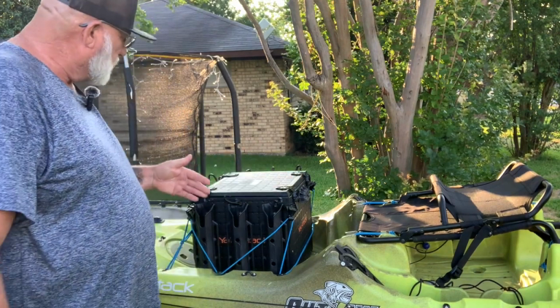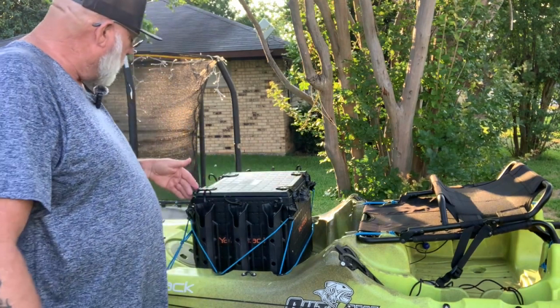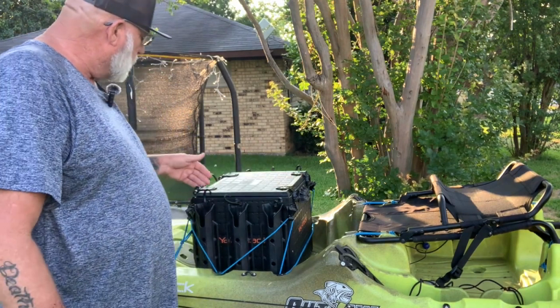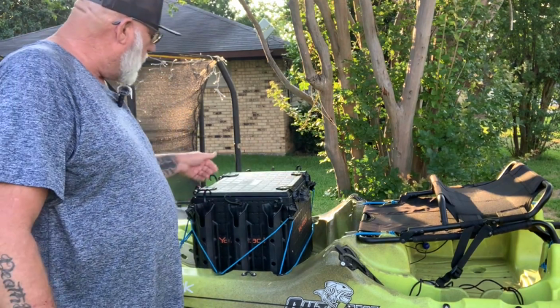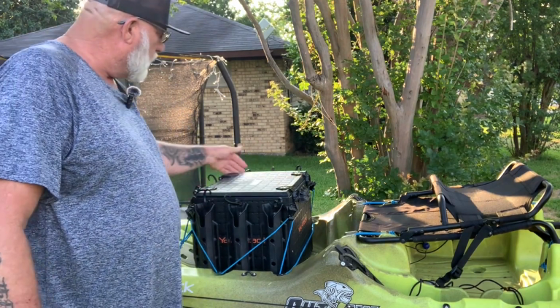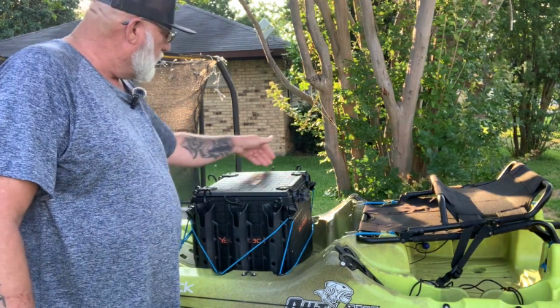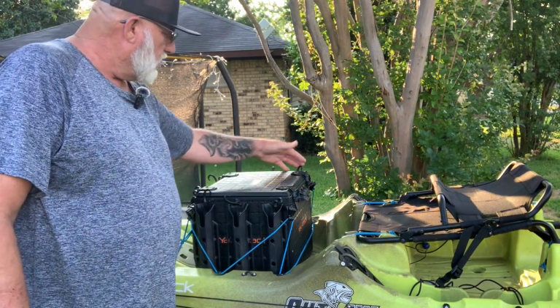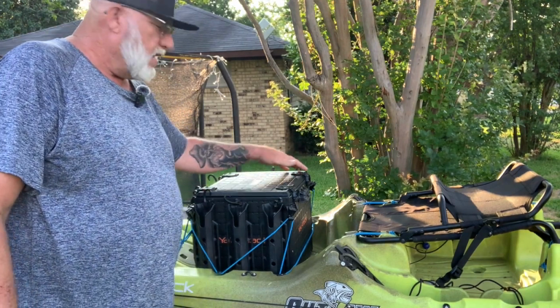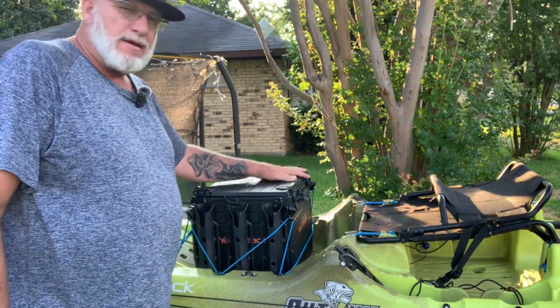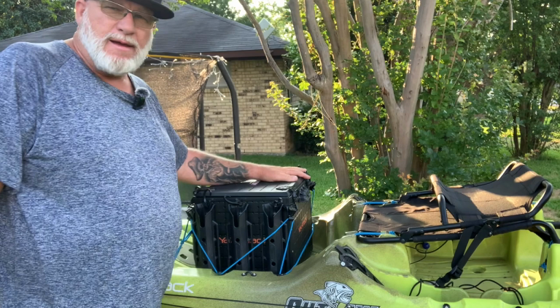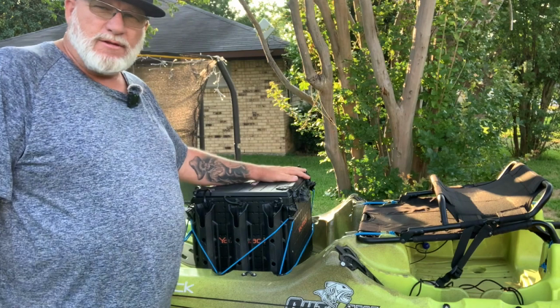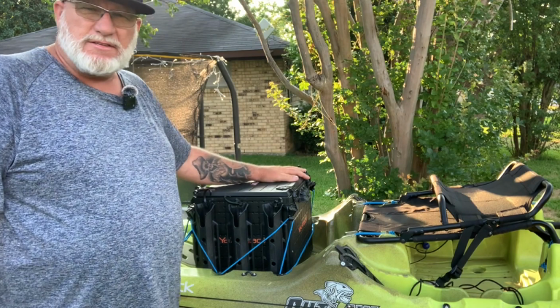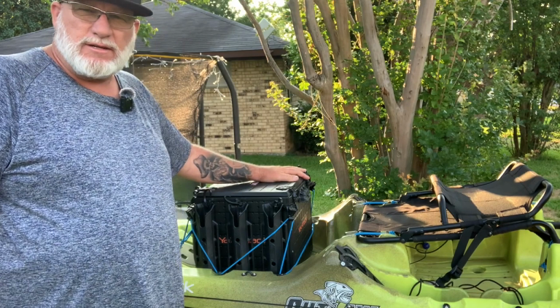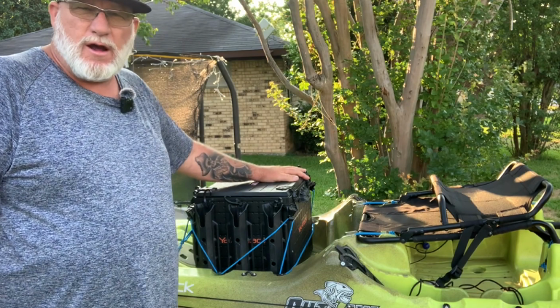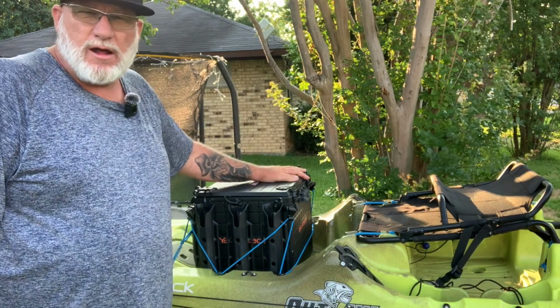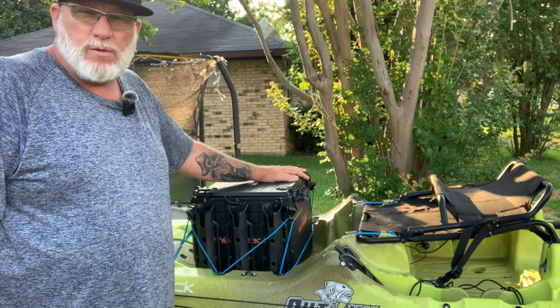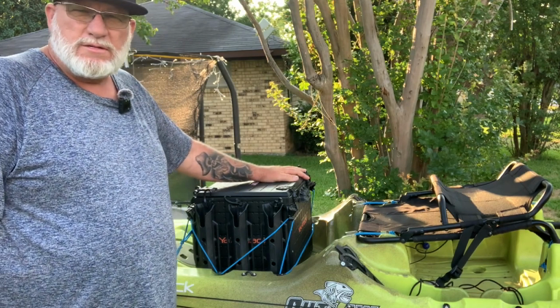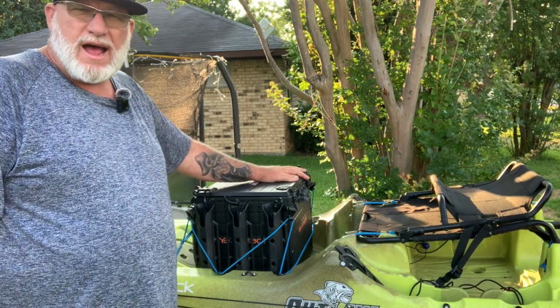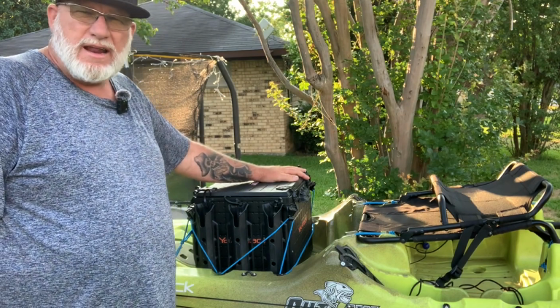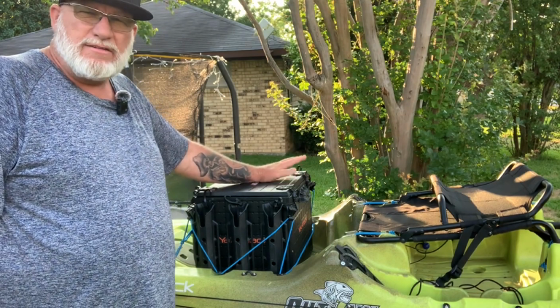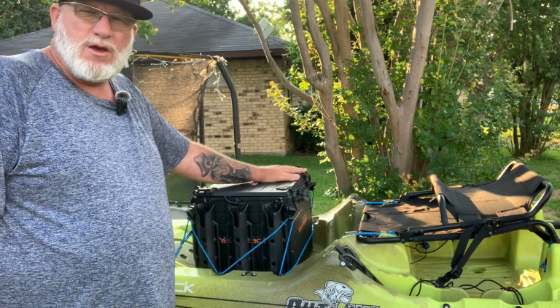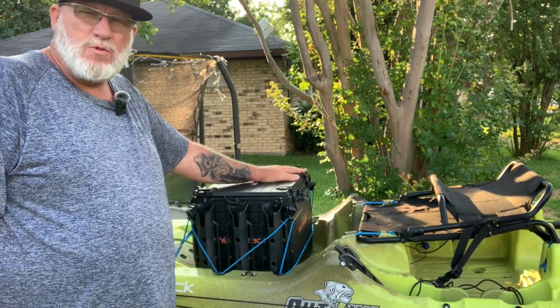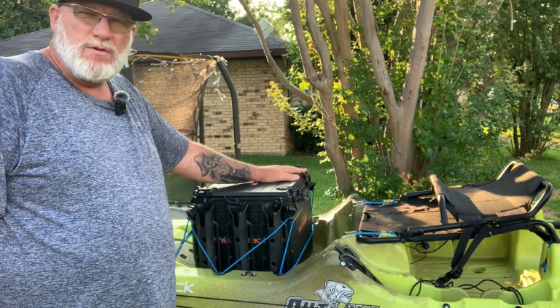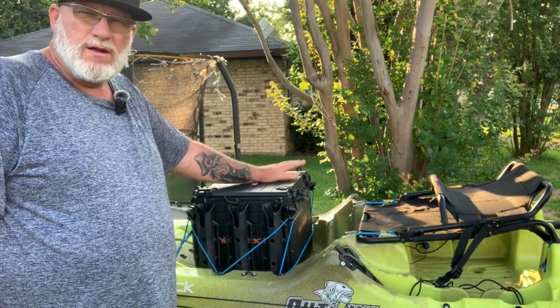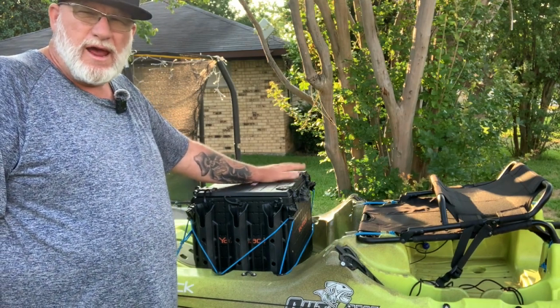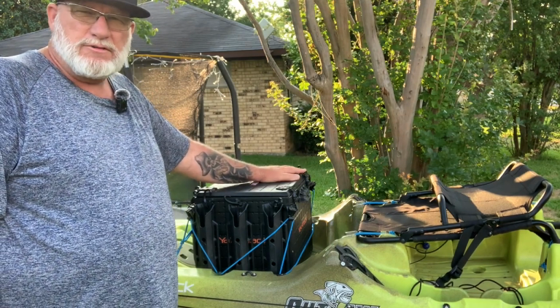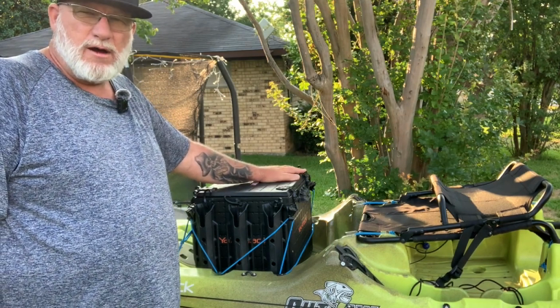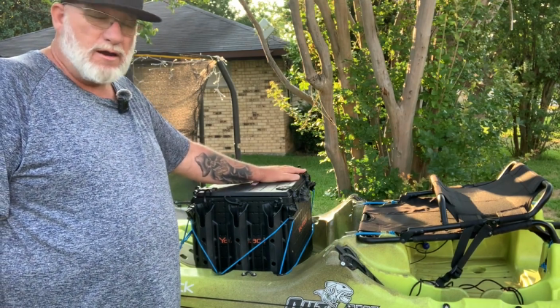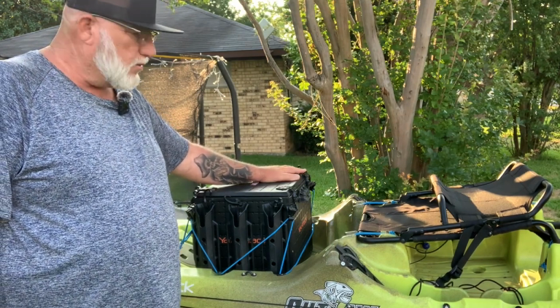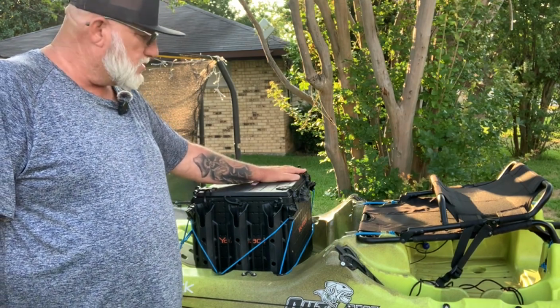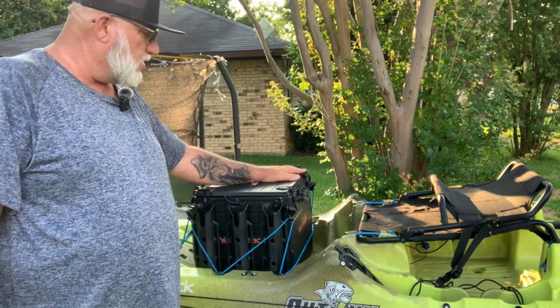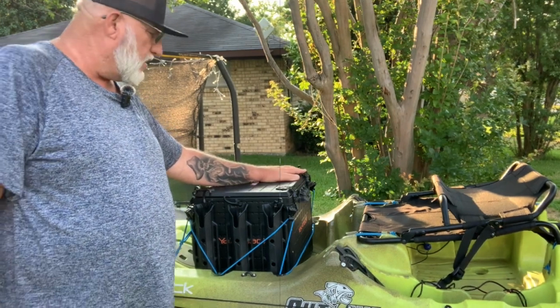This particular model came with six rod holders, and I added two extra rod holders to it.